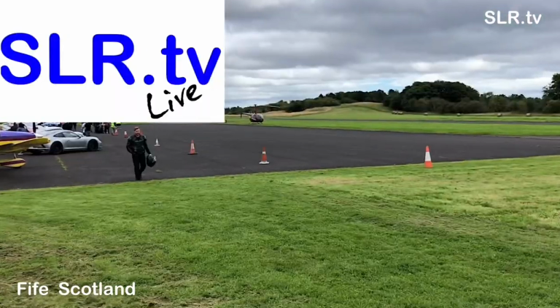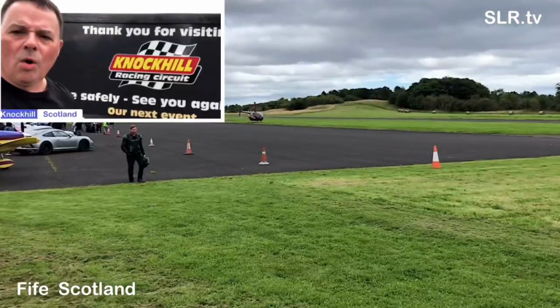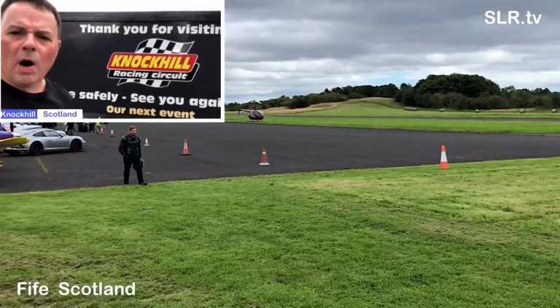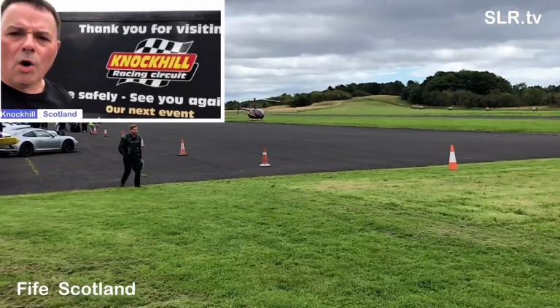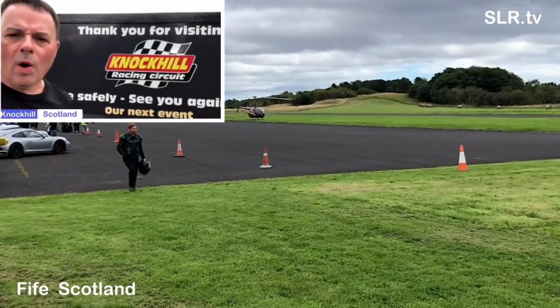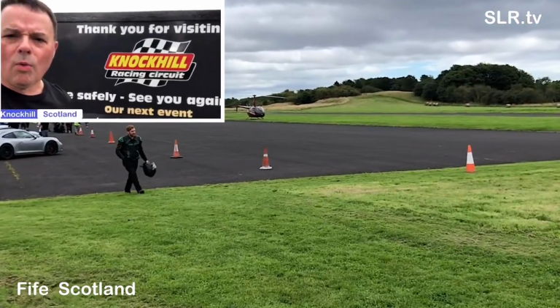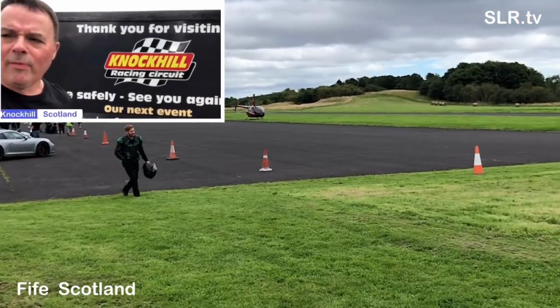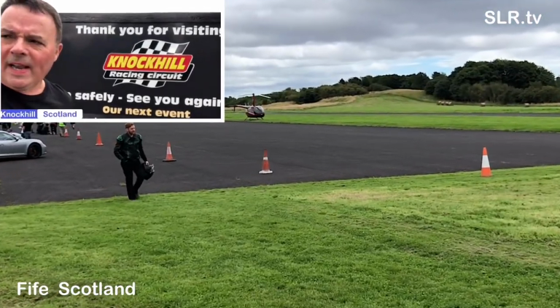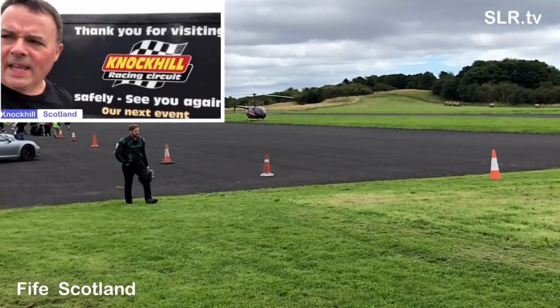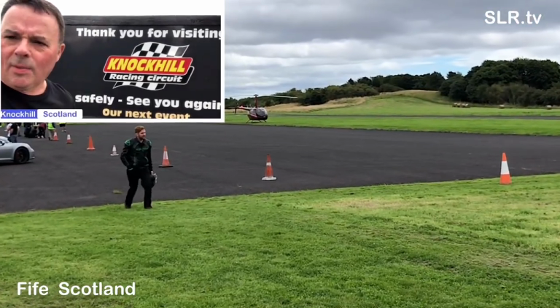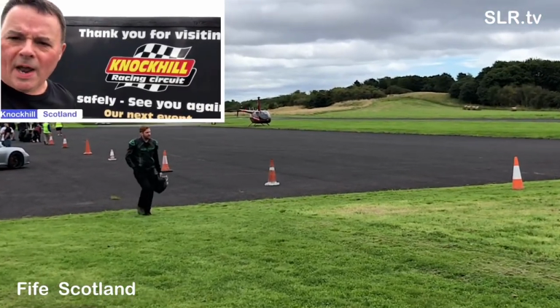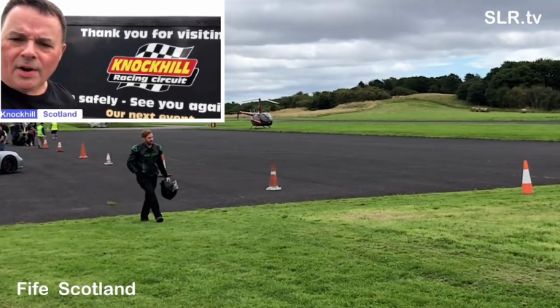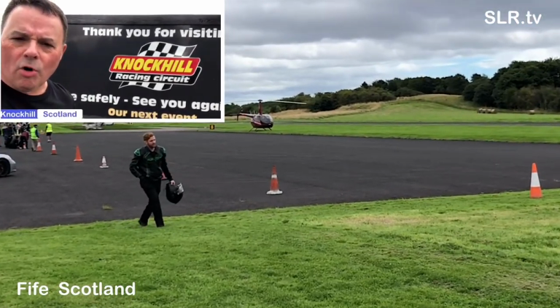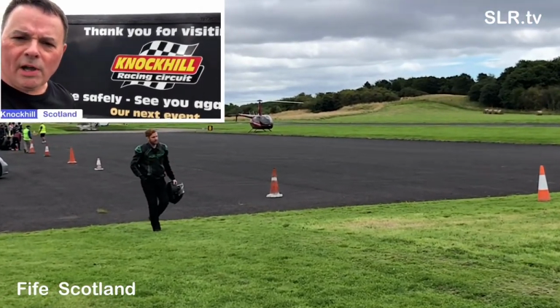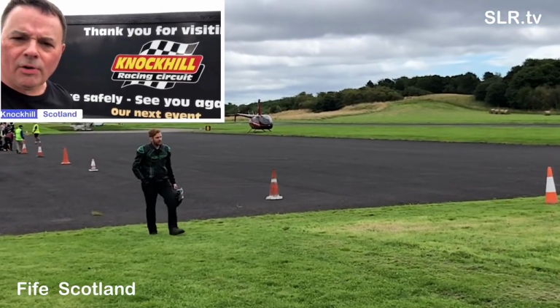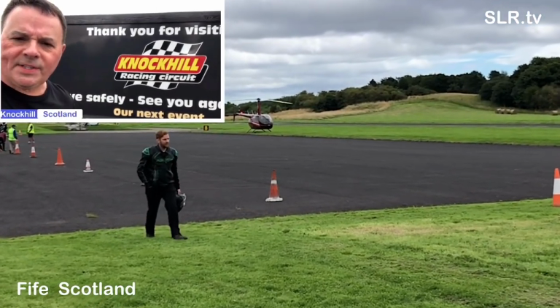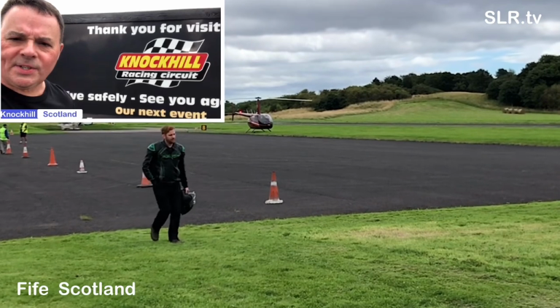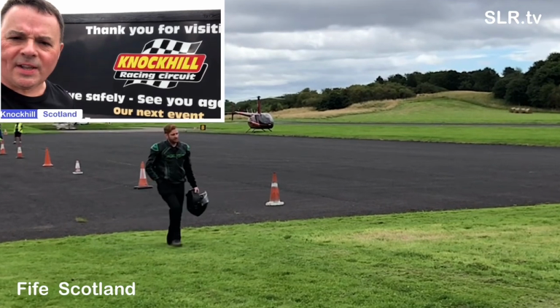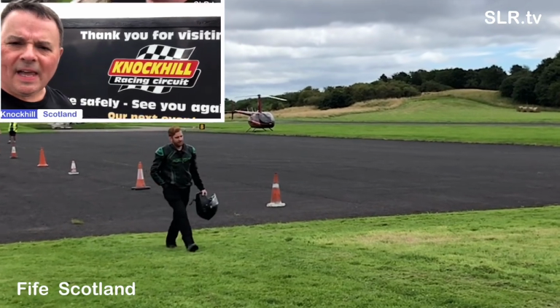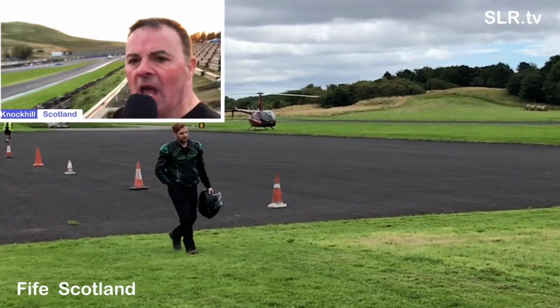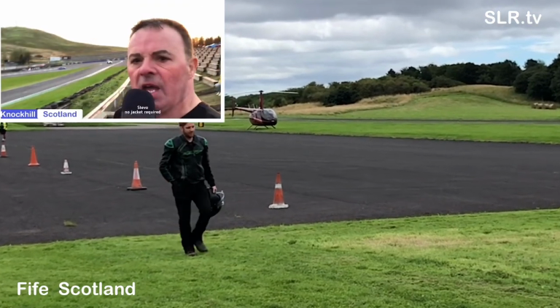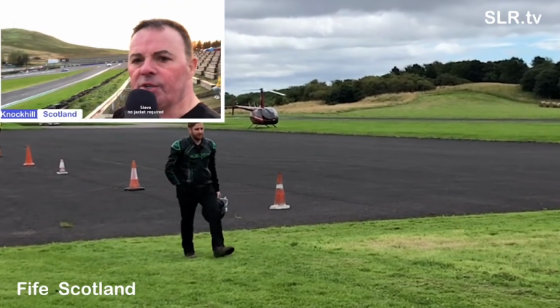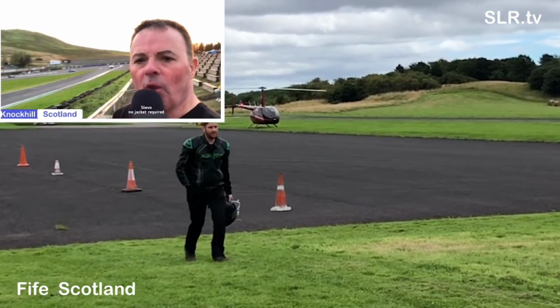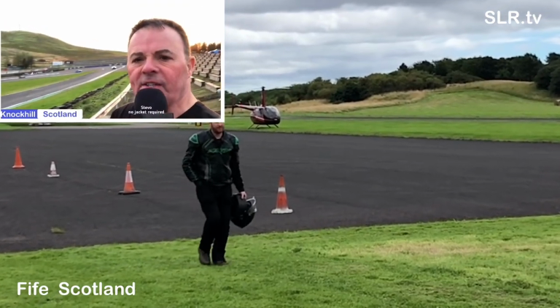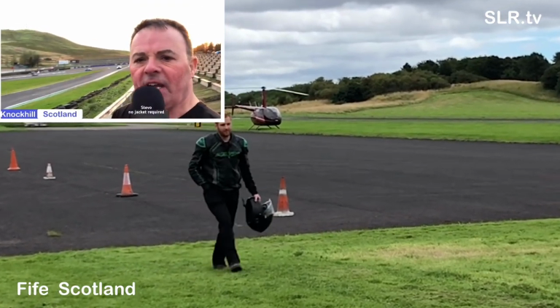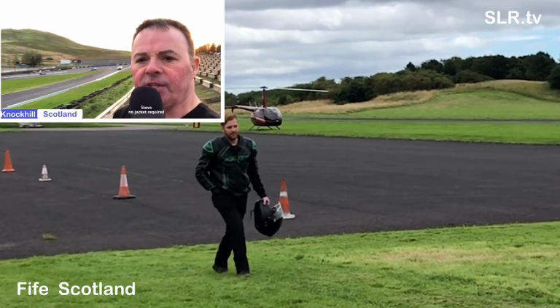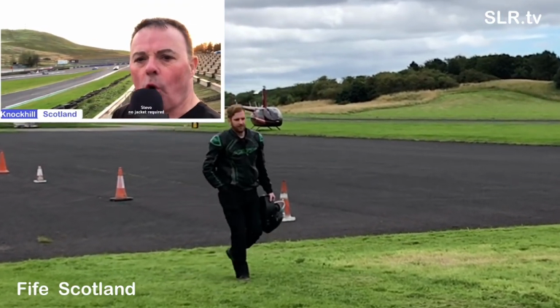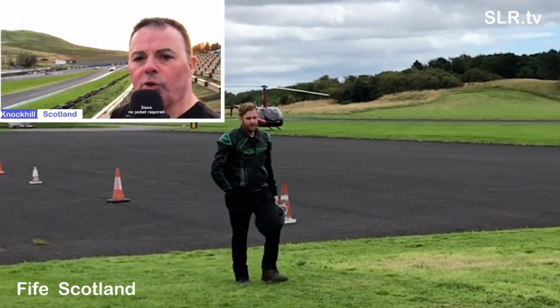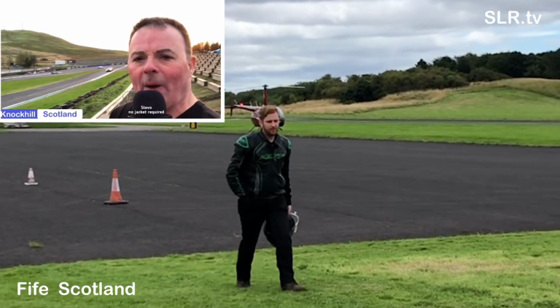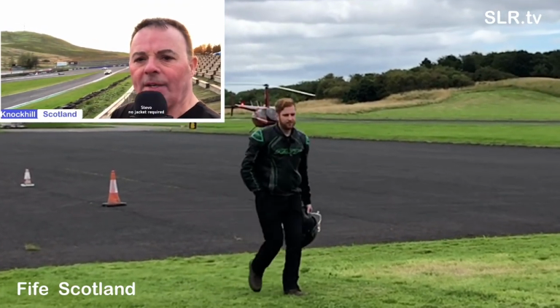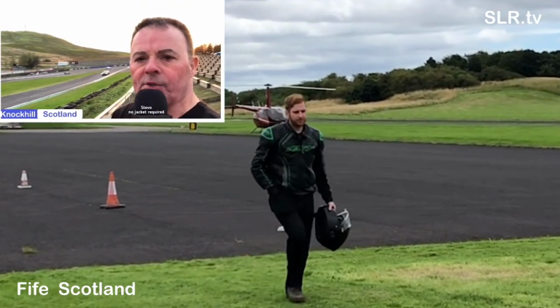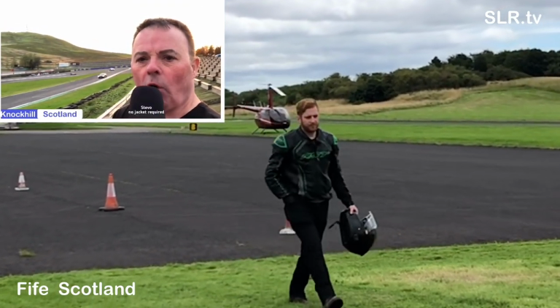Well, we've made it. Here we are at Knockhill Racing Circuit. This is Autobahn Scotland.